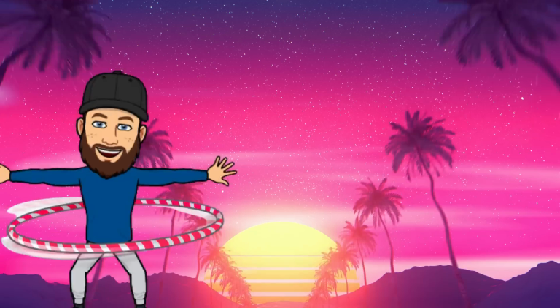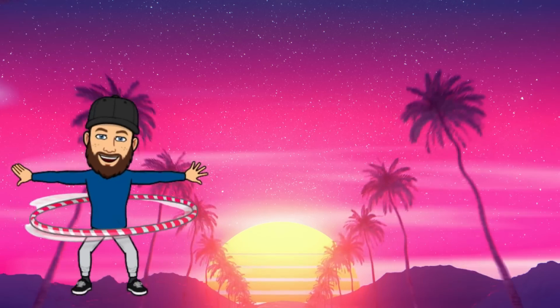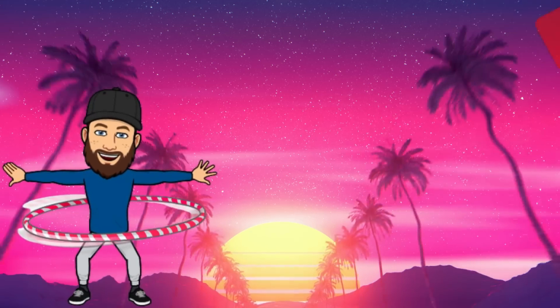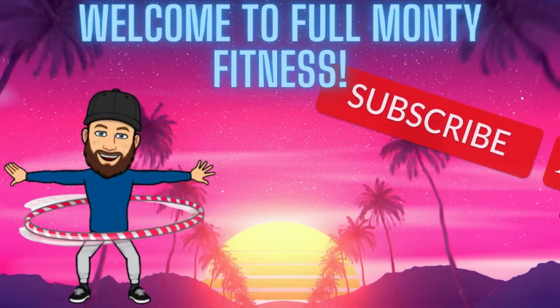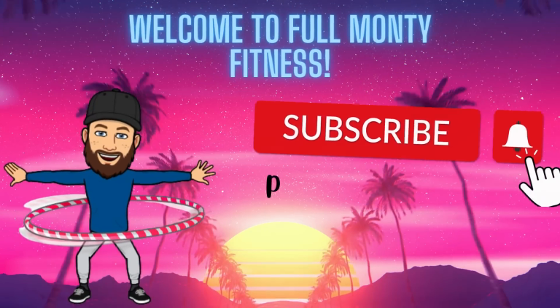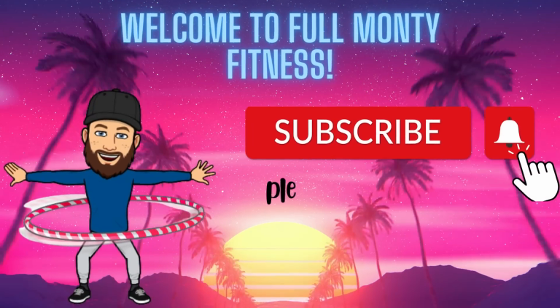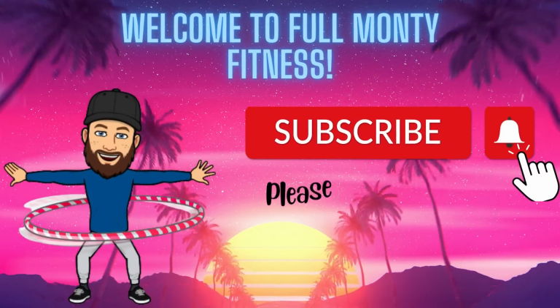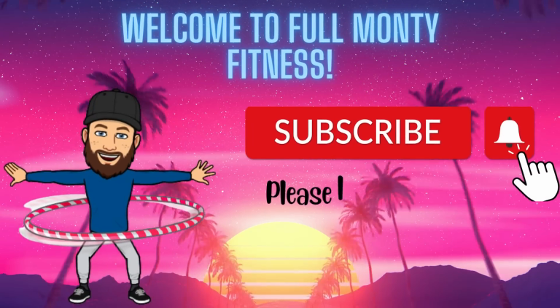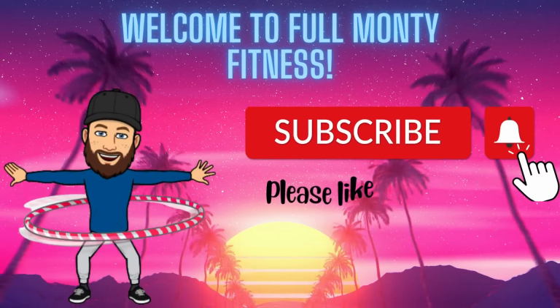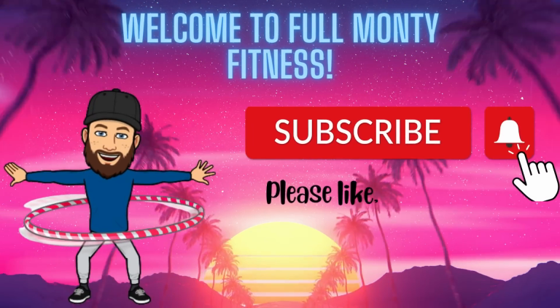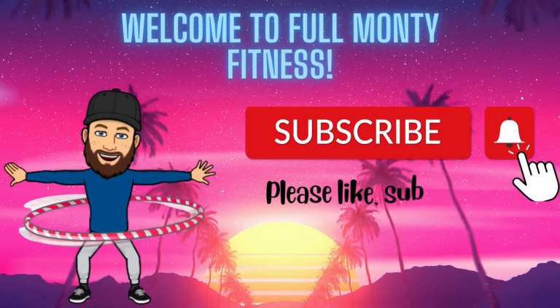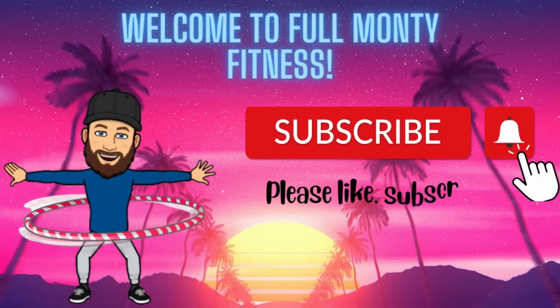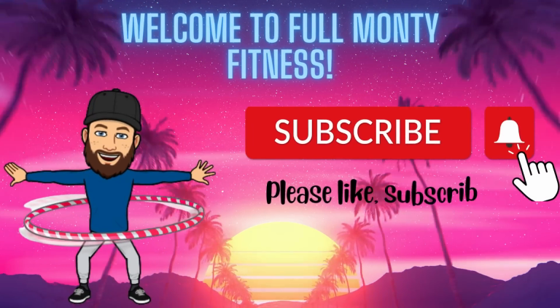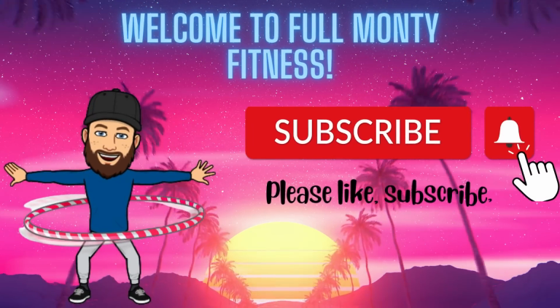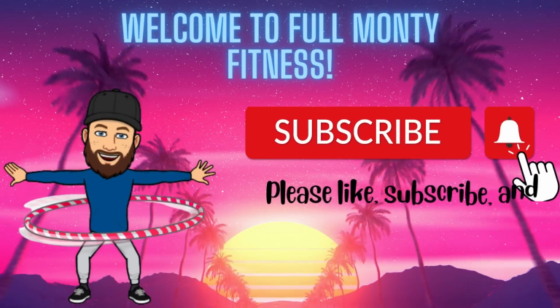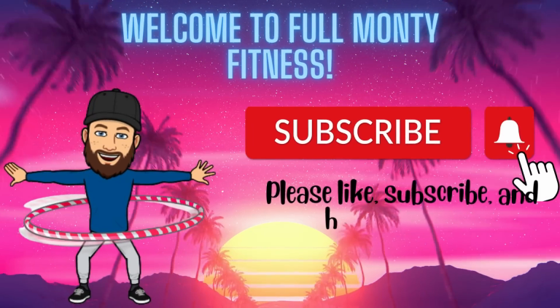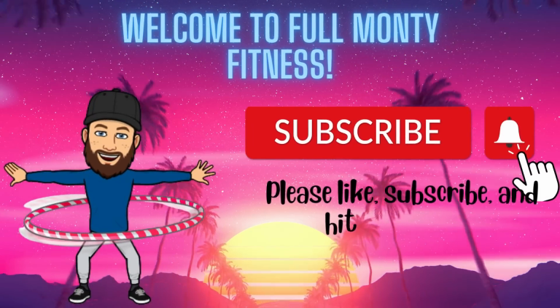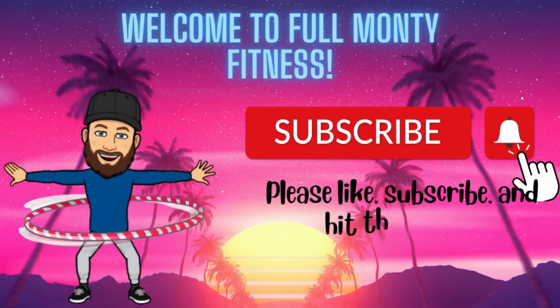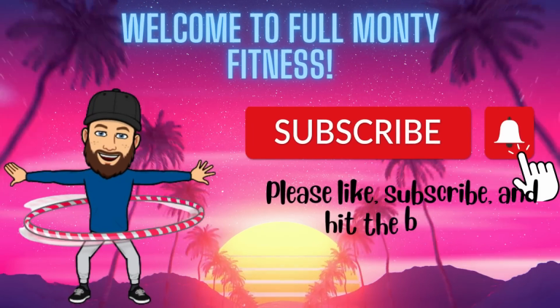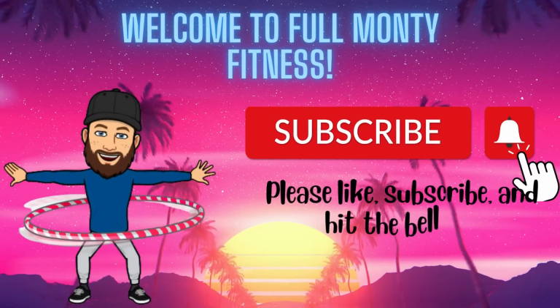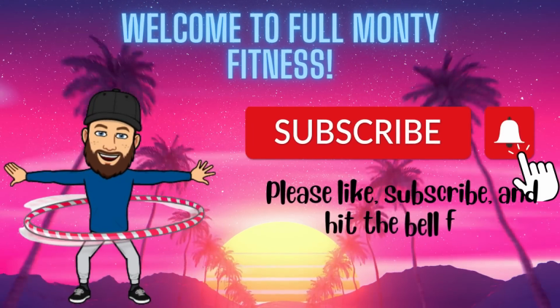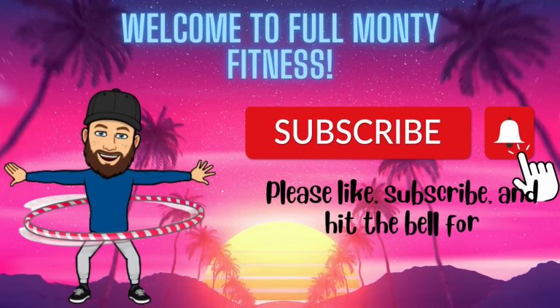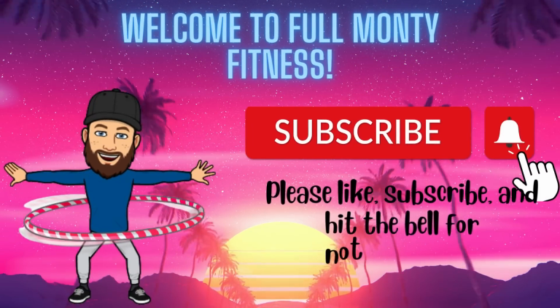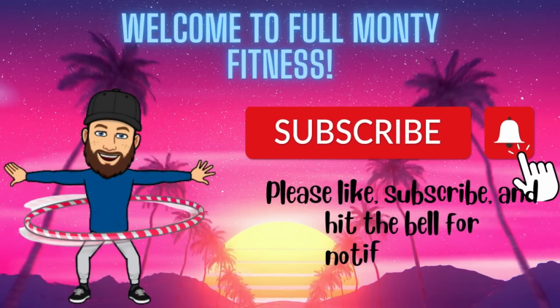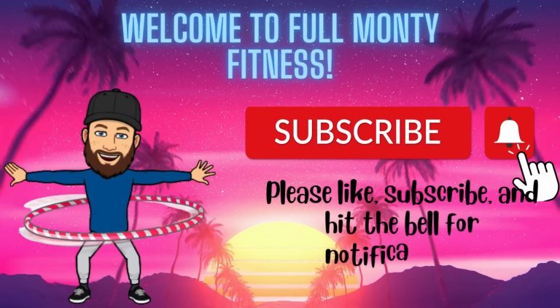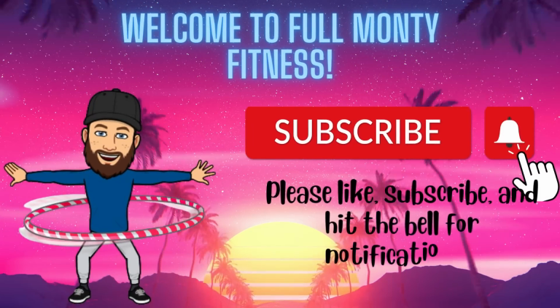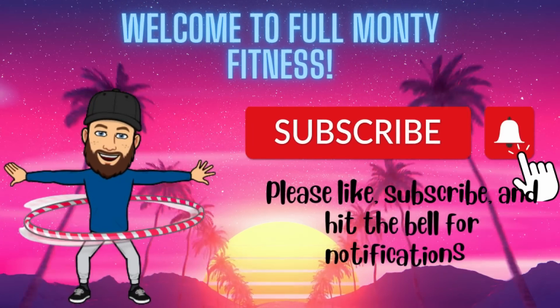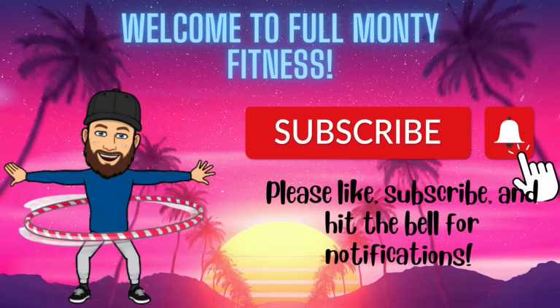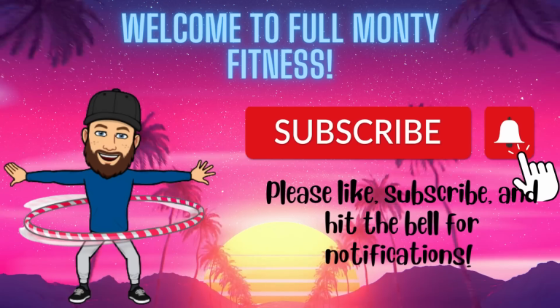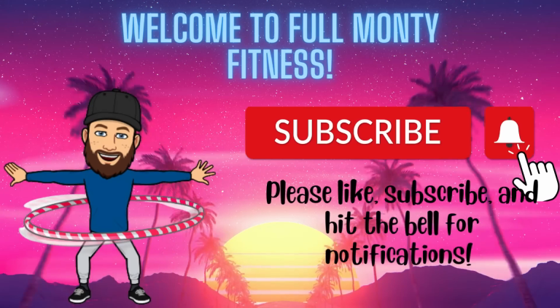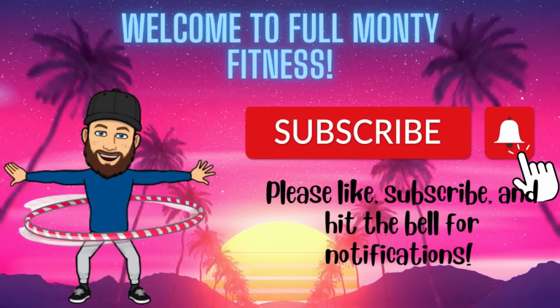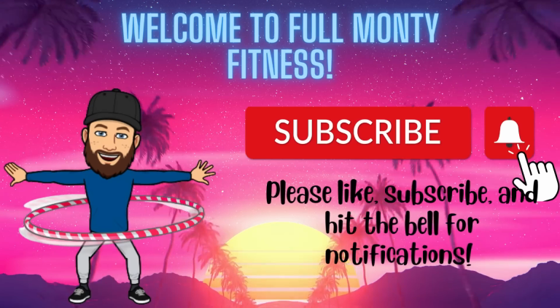Welcome to Full Monty Fitness. Please like, subscribe, and hit the bell for notifications.